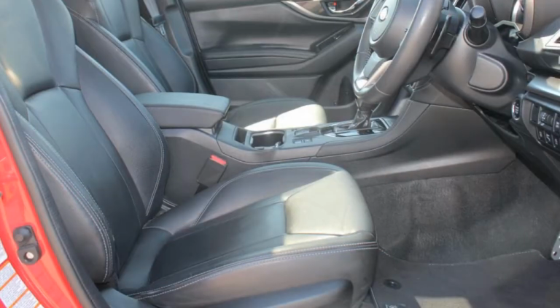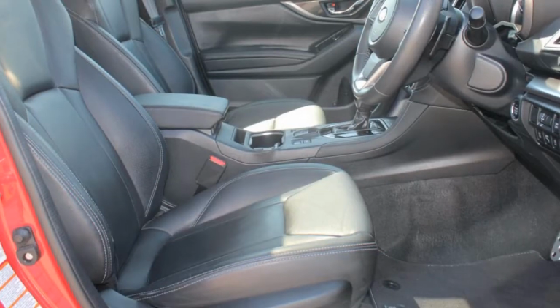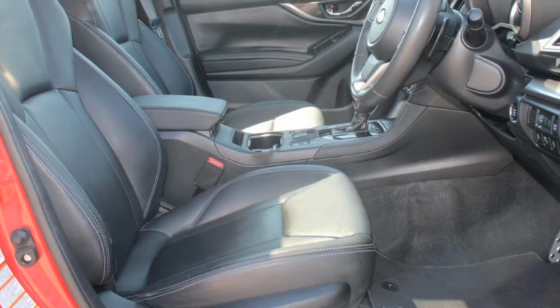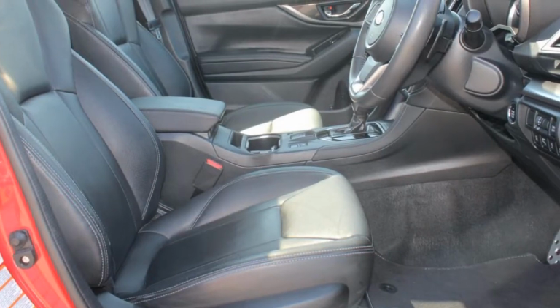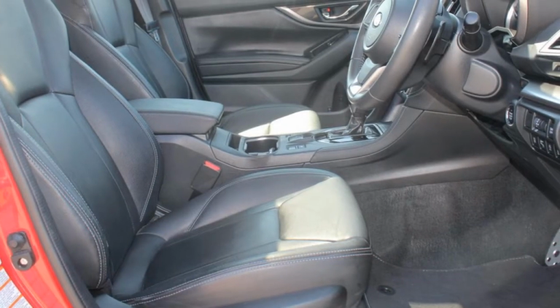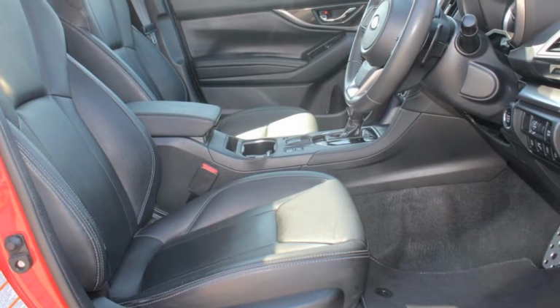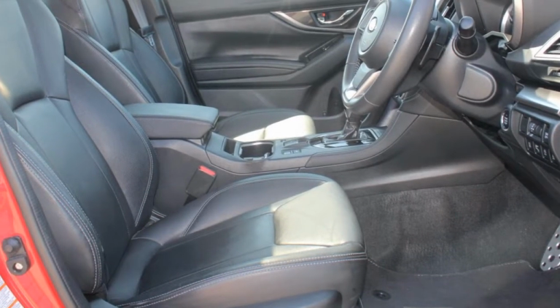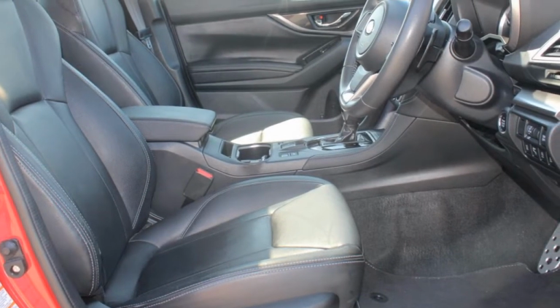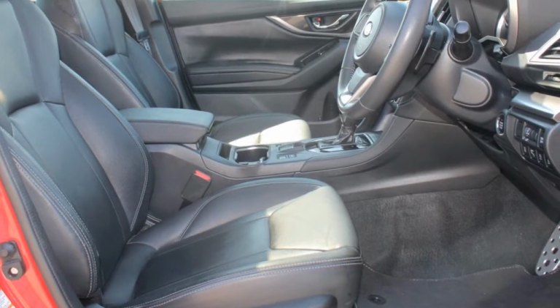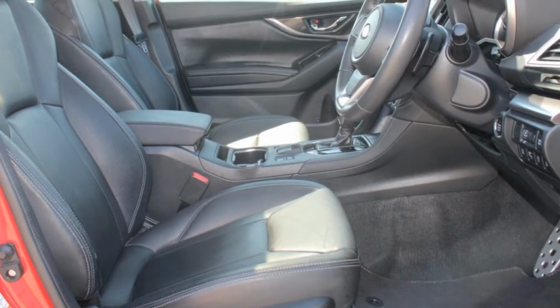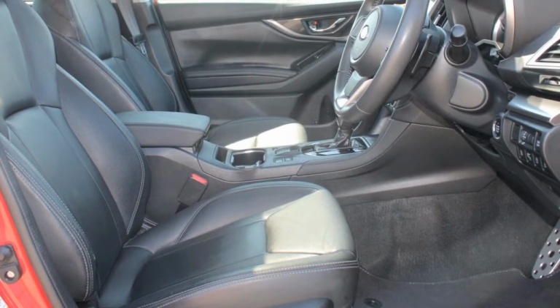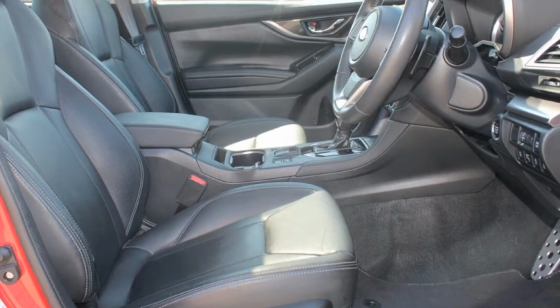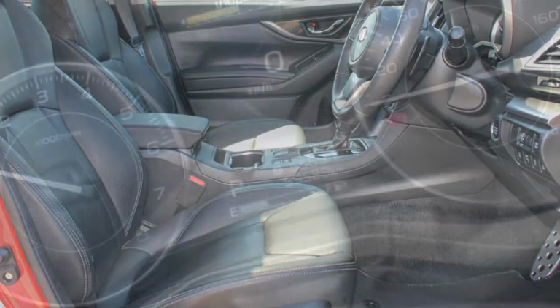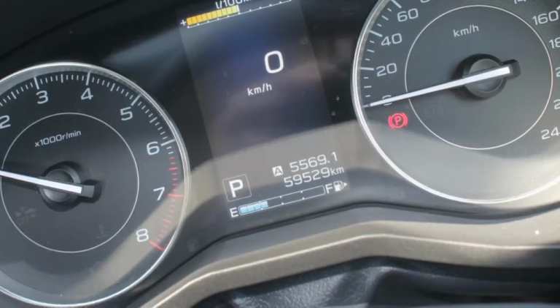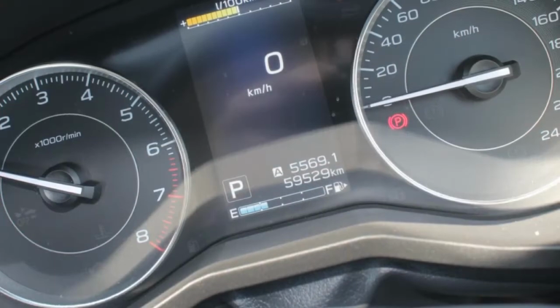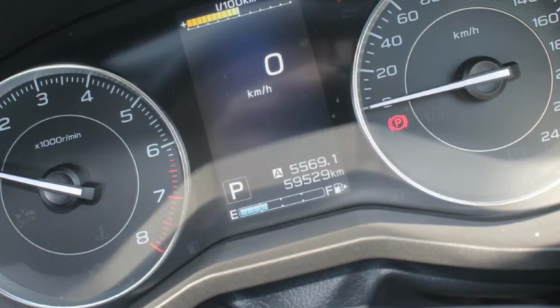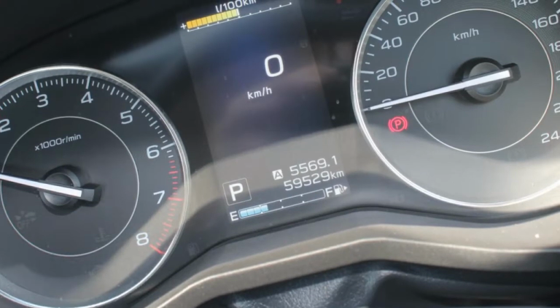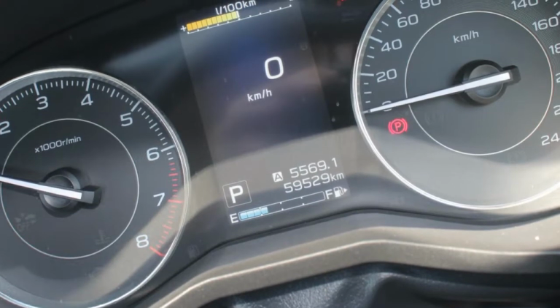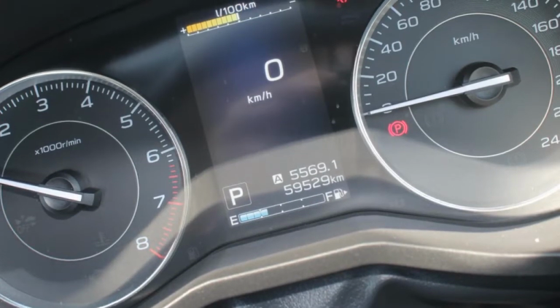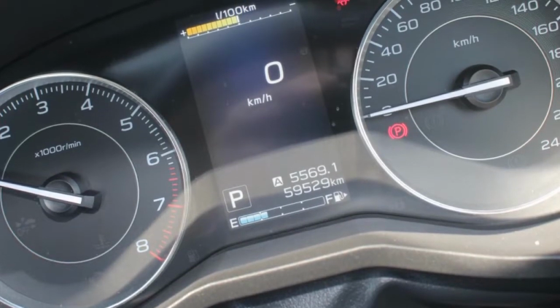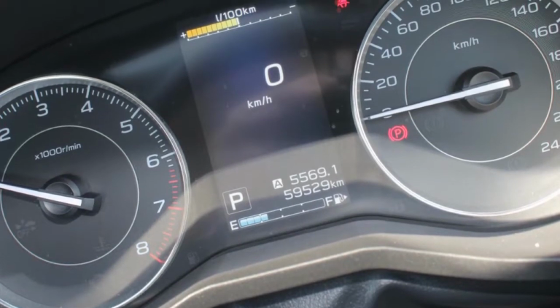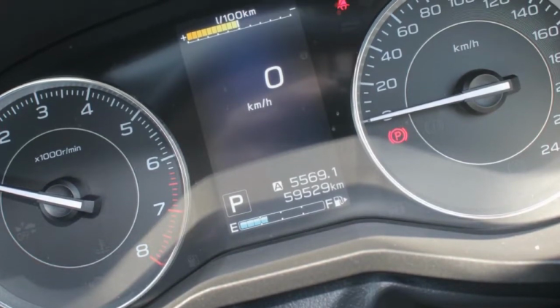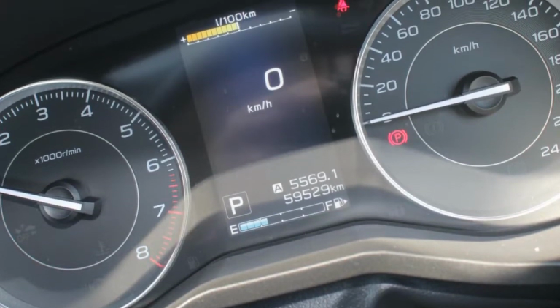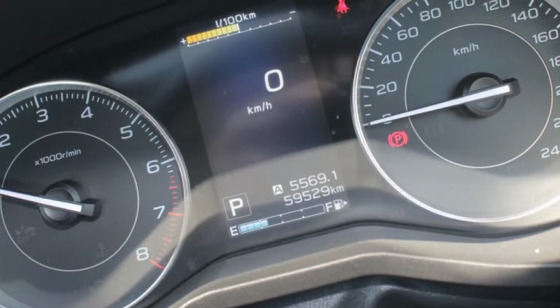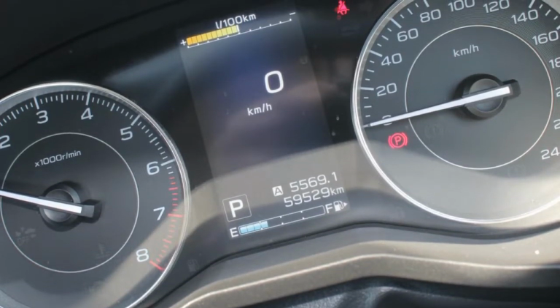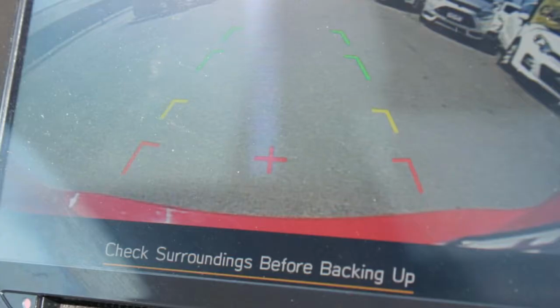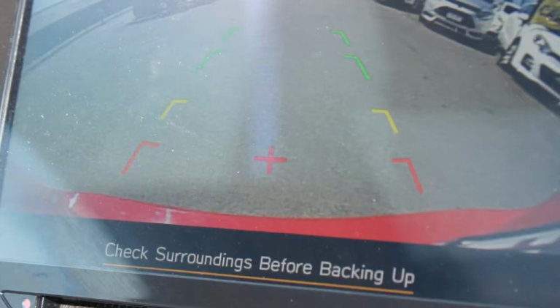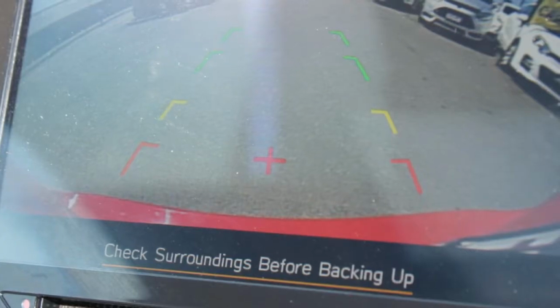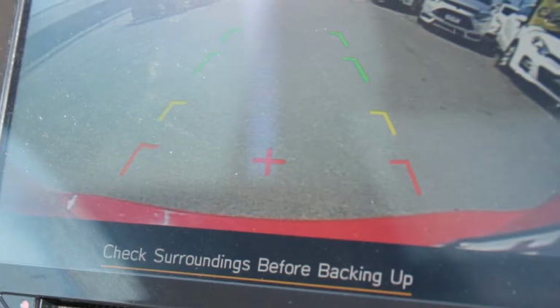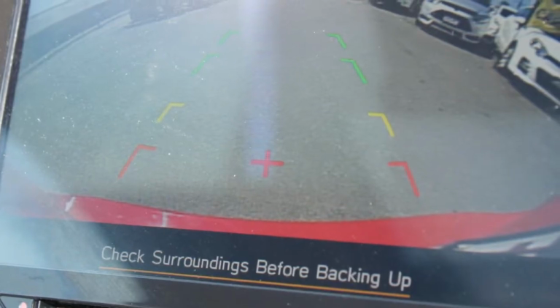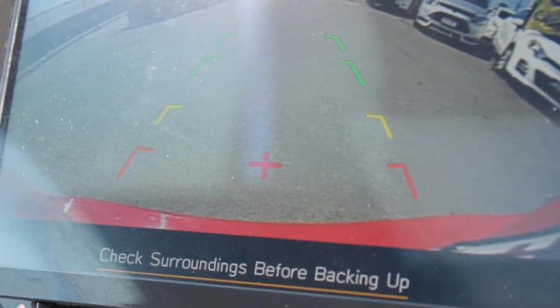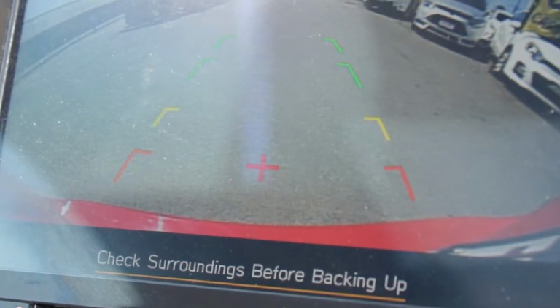Remote central locking, sunroof, cruise control, alloy wheels, climate control, a CD player, and more.